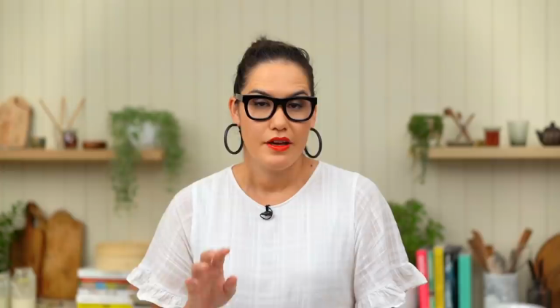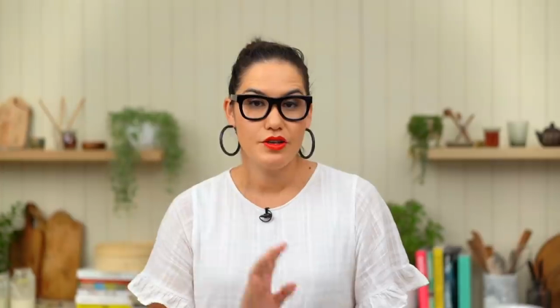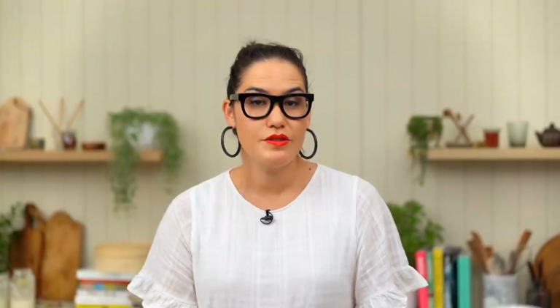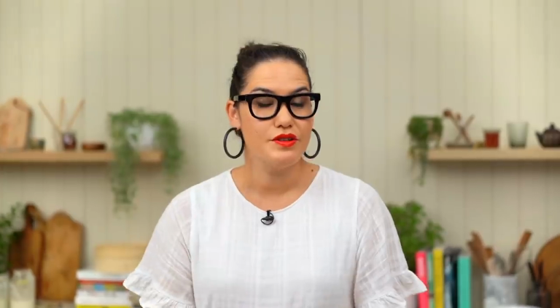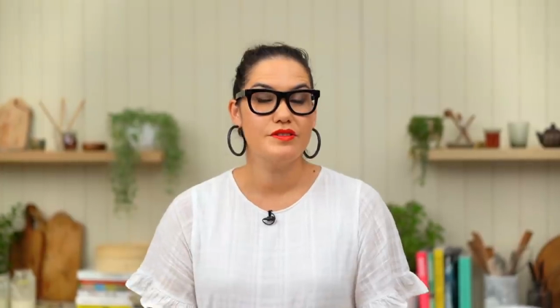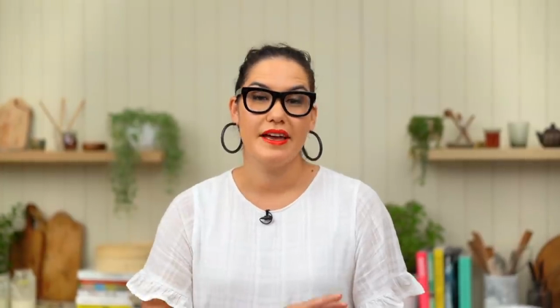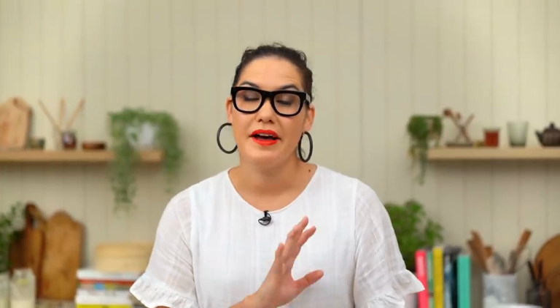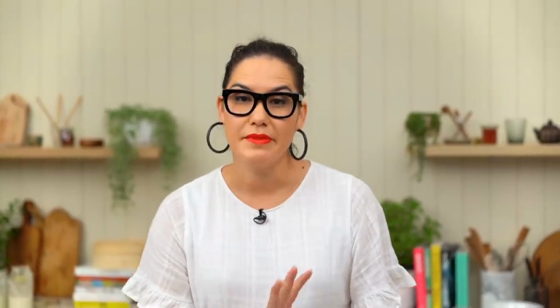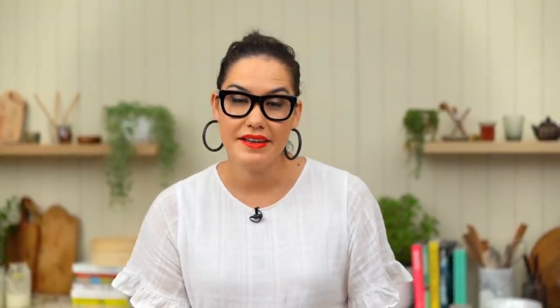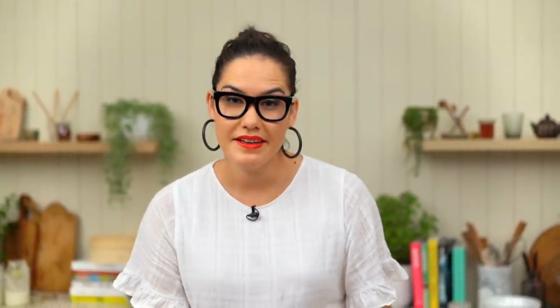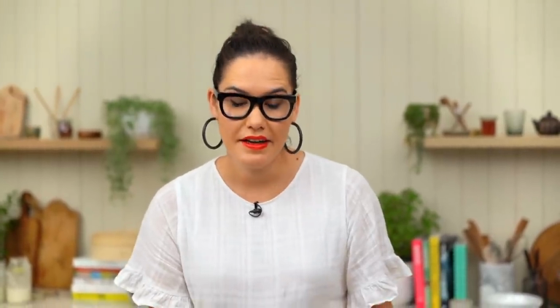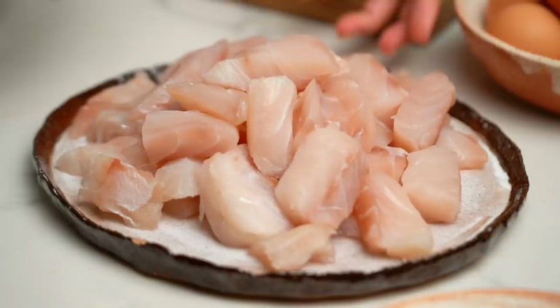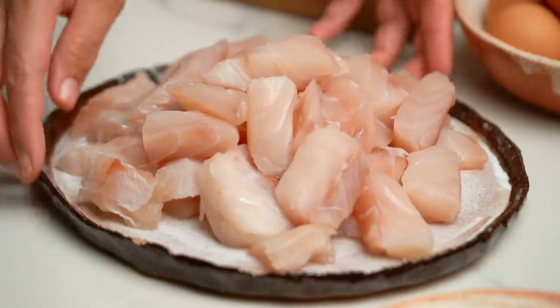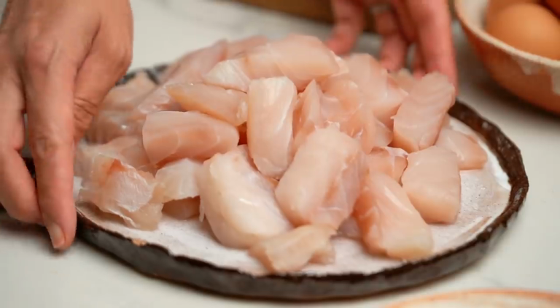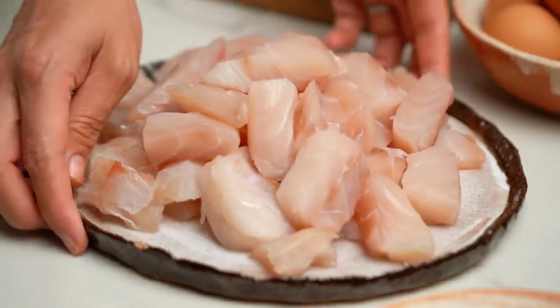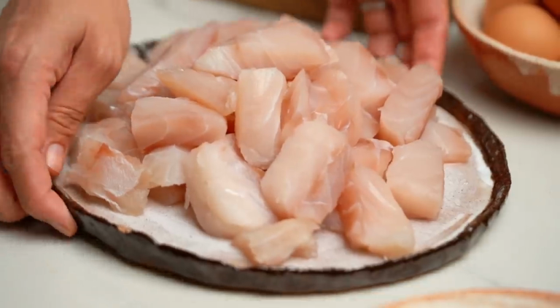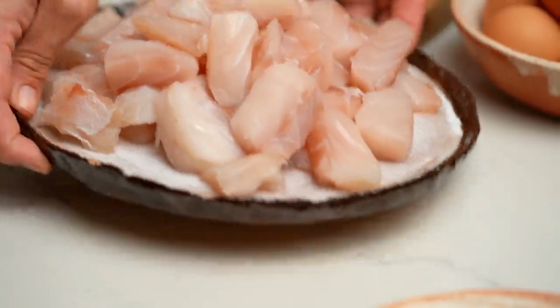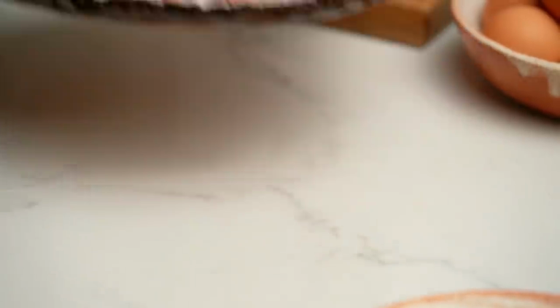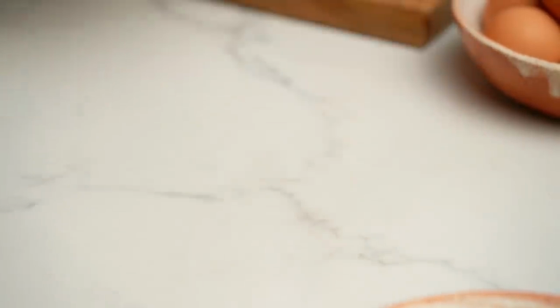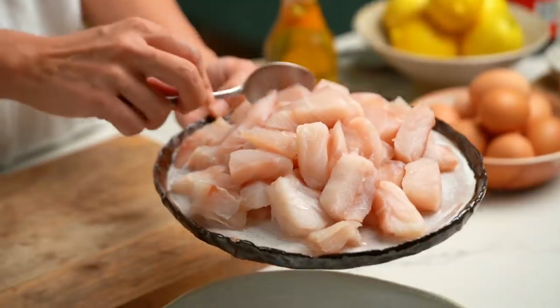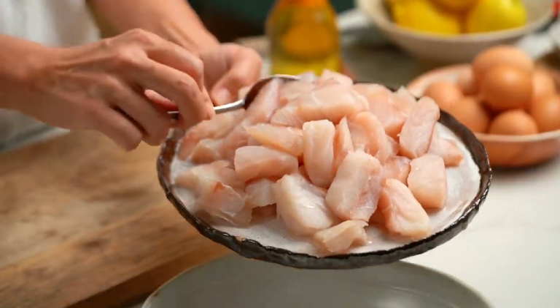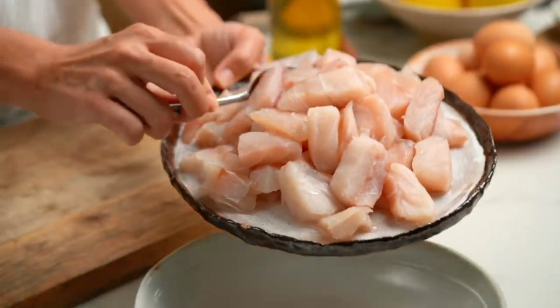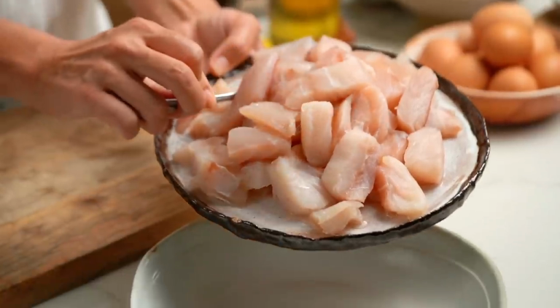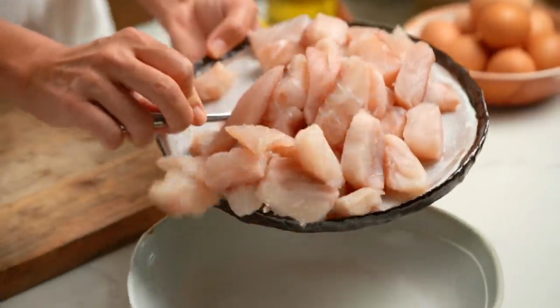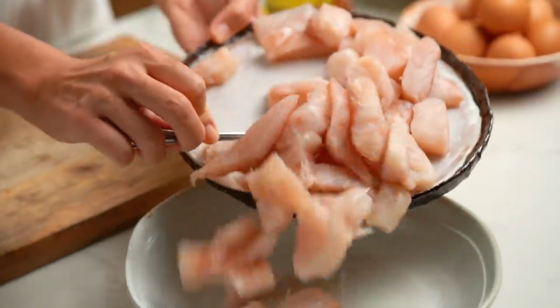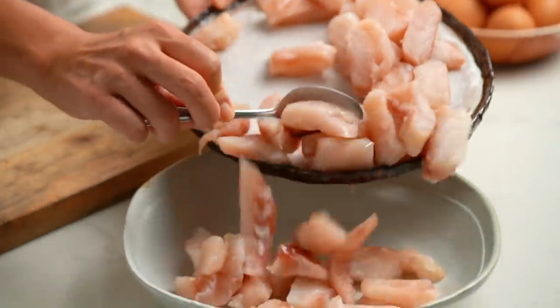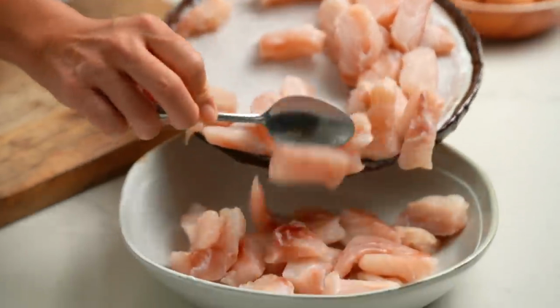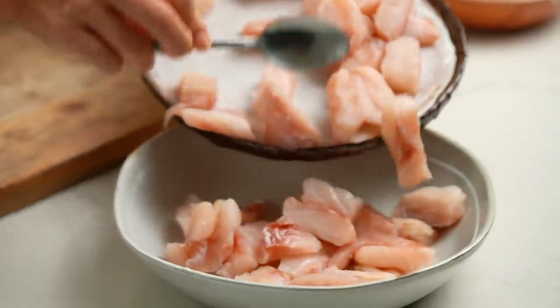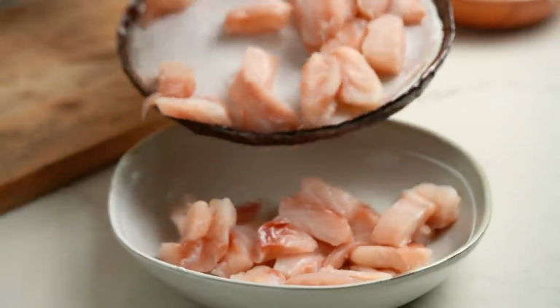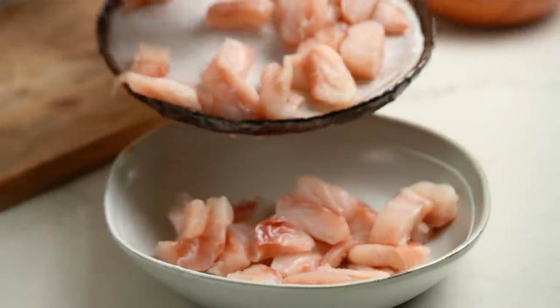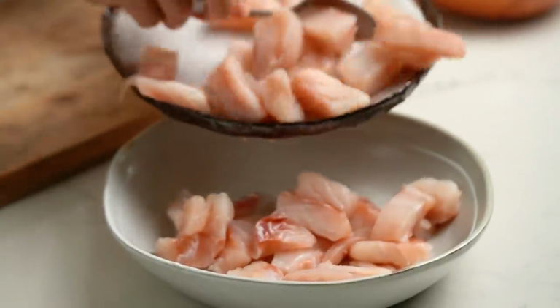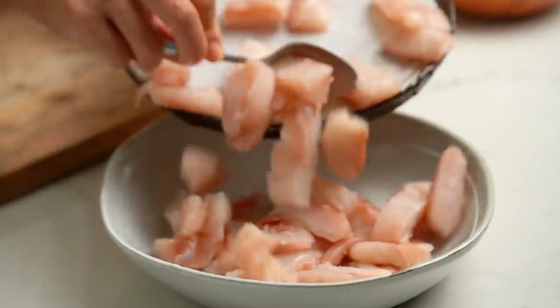You could also use mahi-mahi here, or if you're in Australia, a barramundi — whatever kind of white fish is great and local in your area.